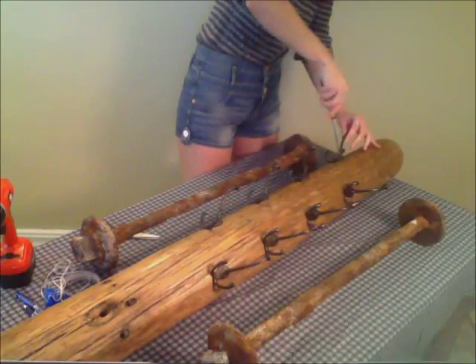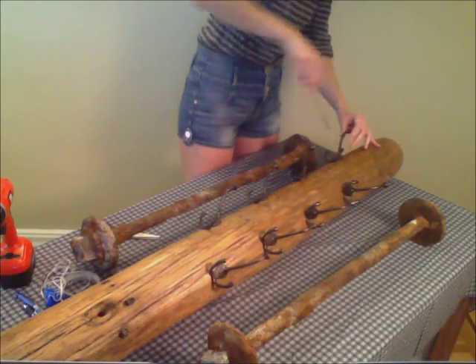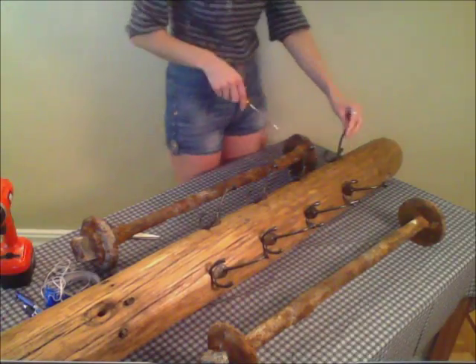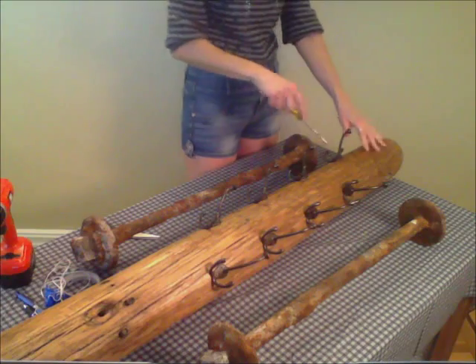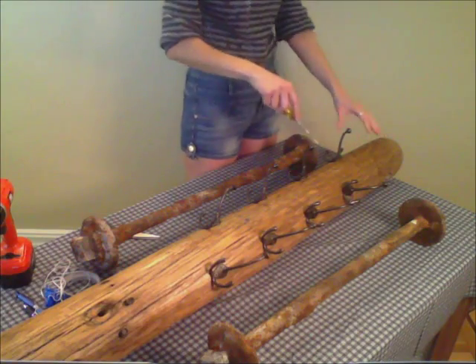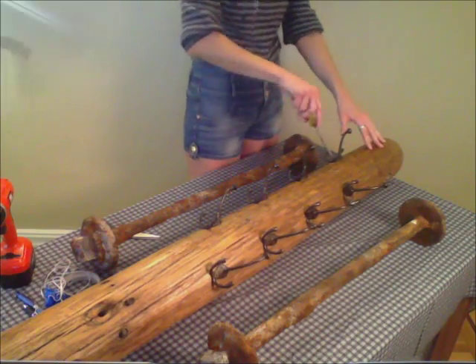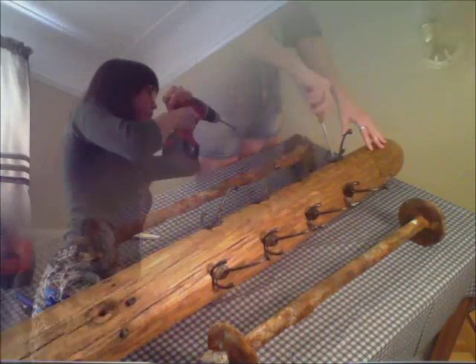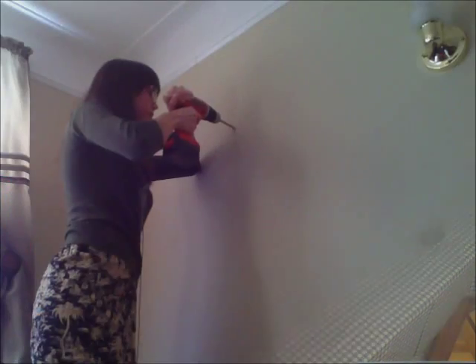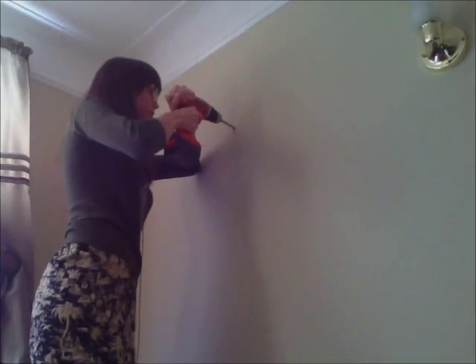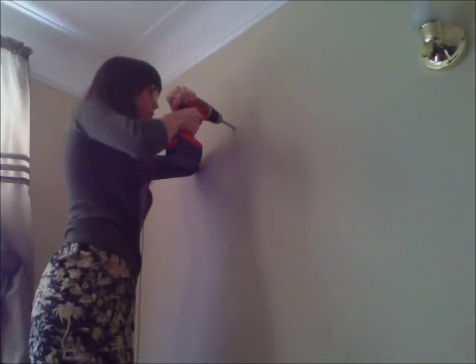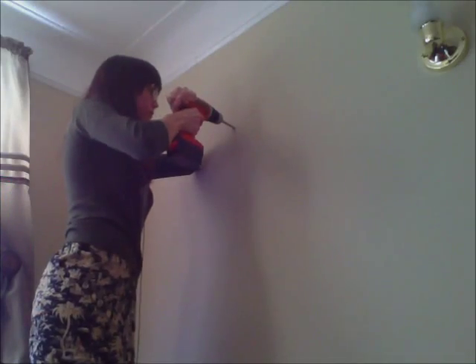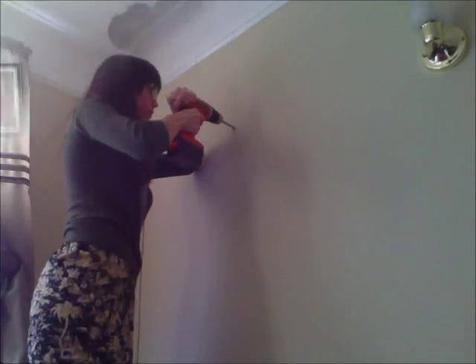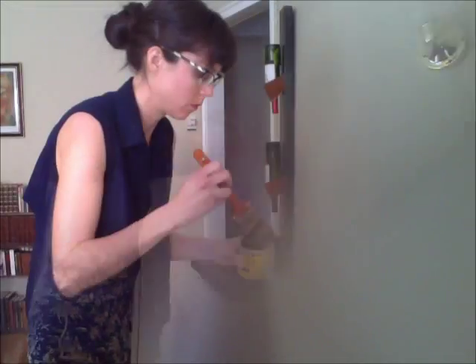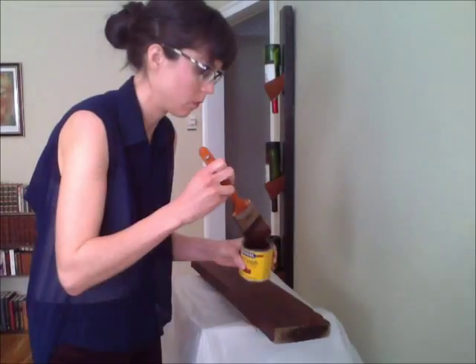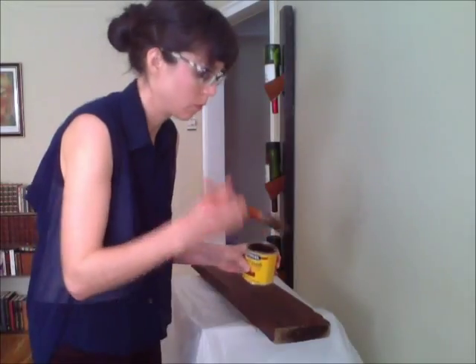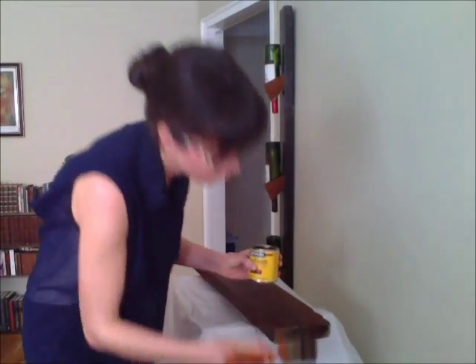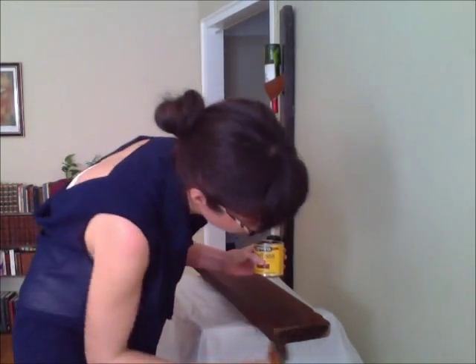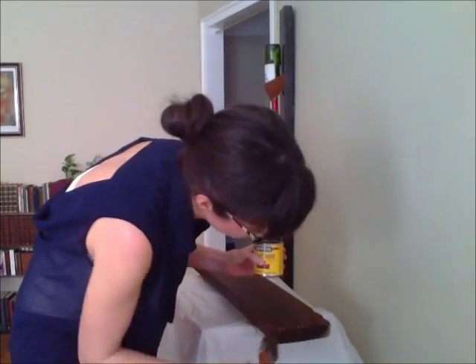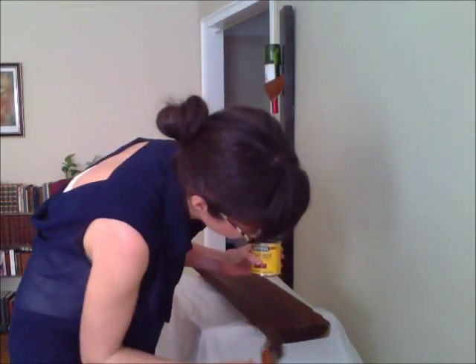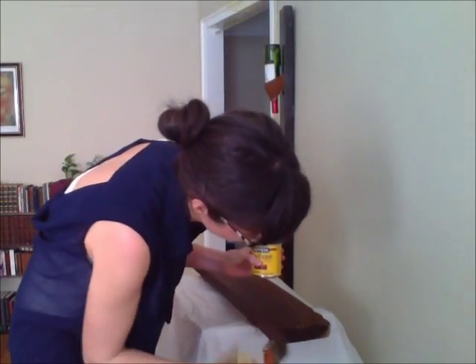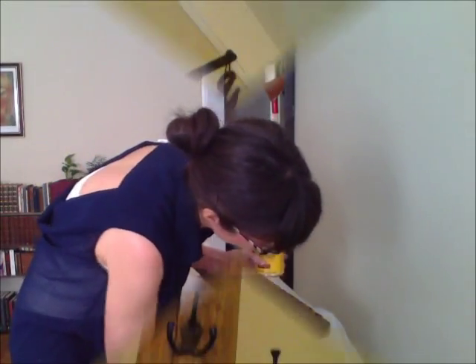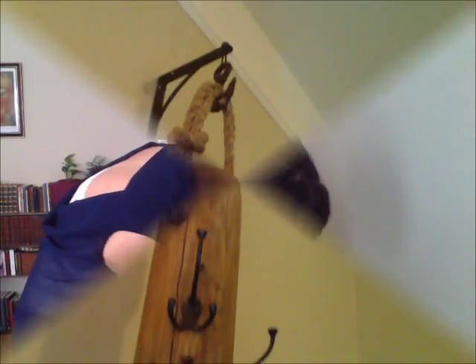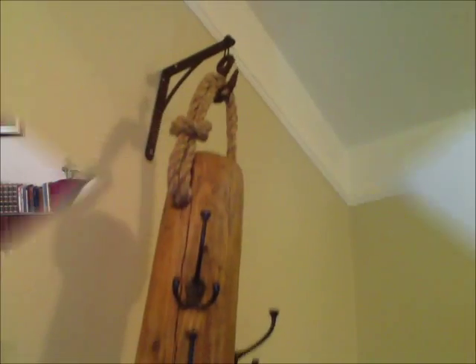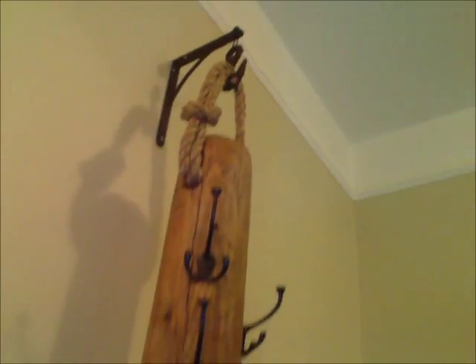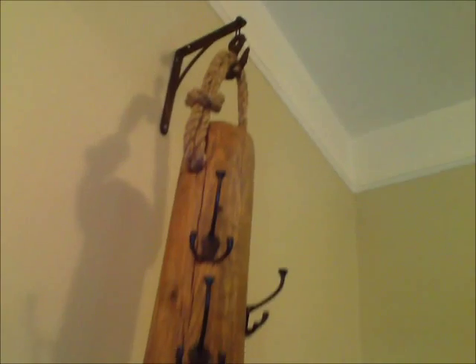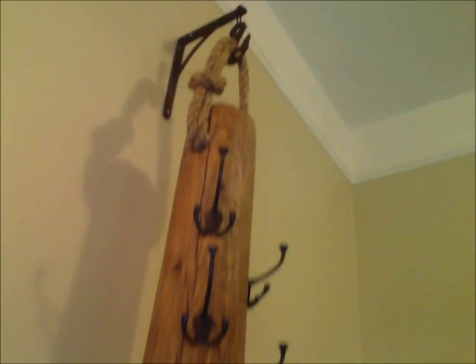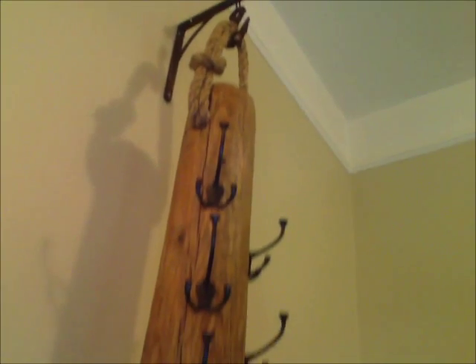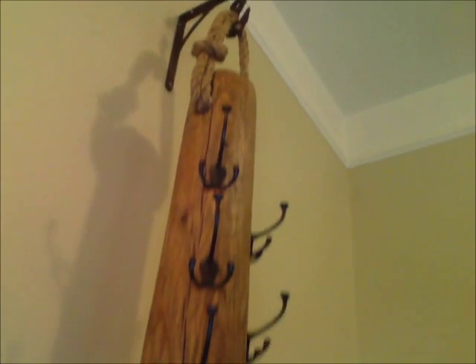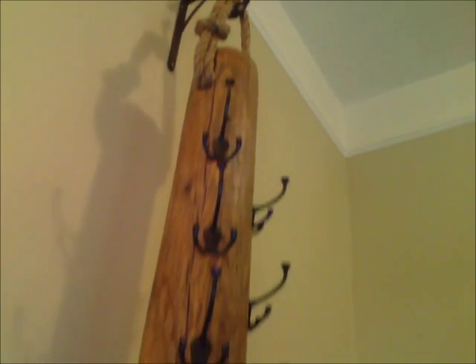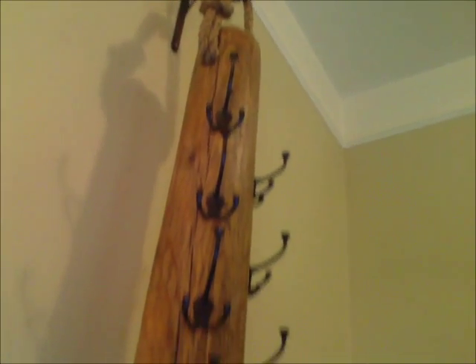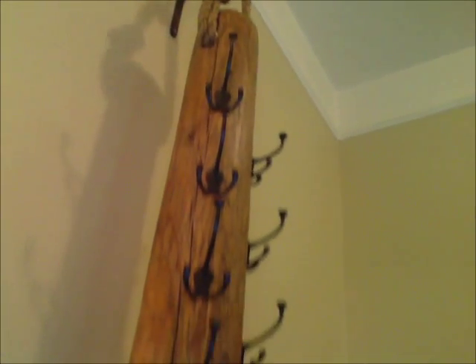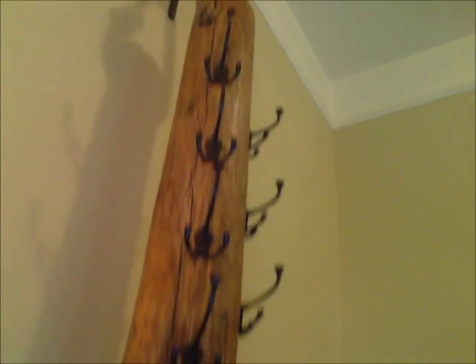My channel is about getting started in DIY even if you've never done things like stain wood or use a power drill. Now let's get started on the coat rack.